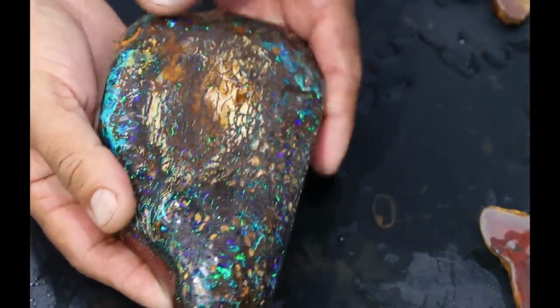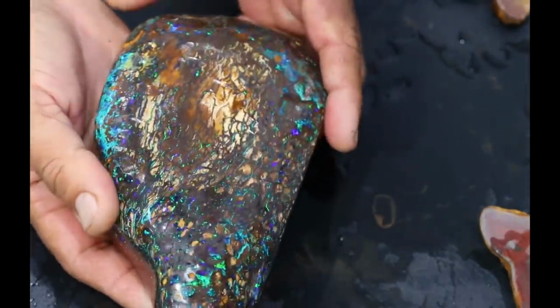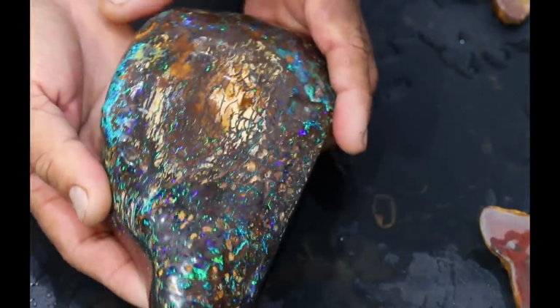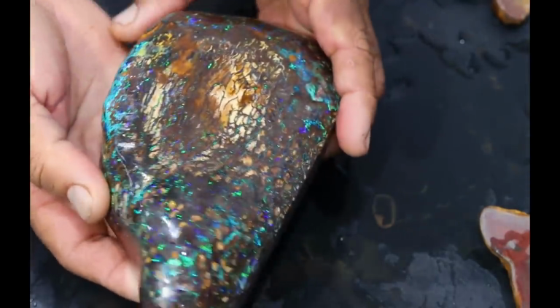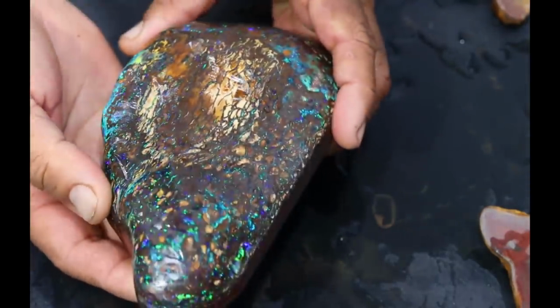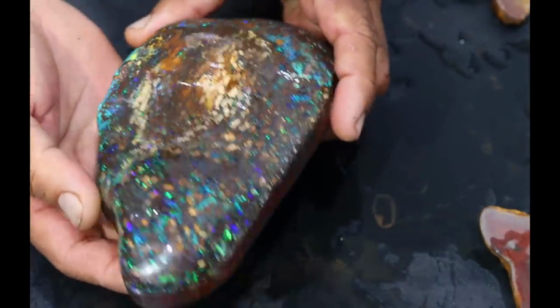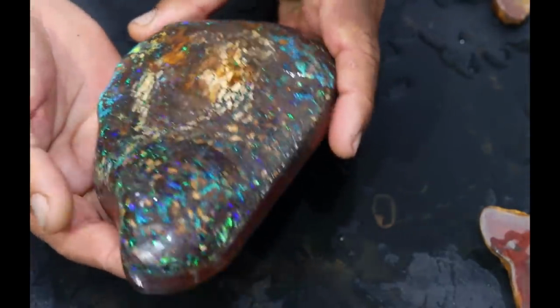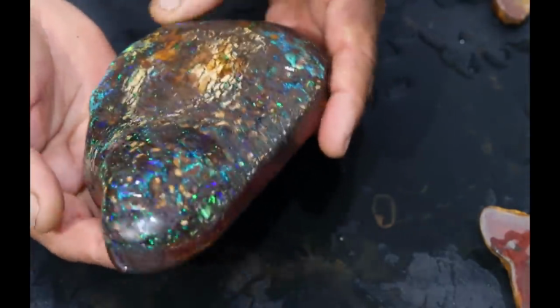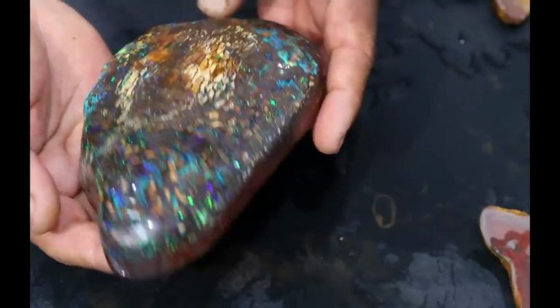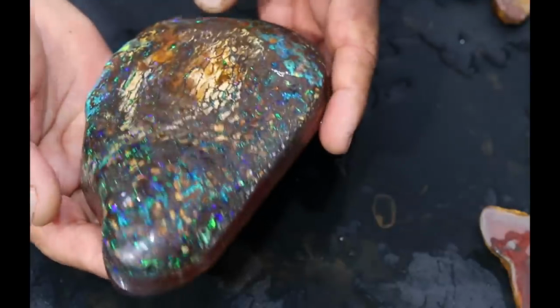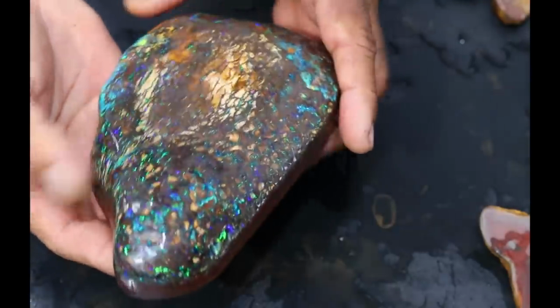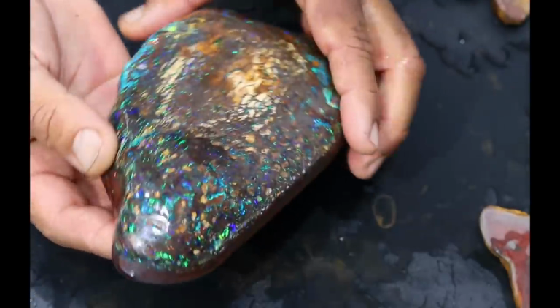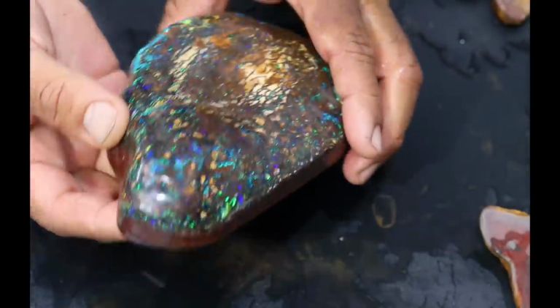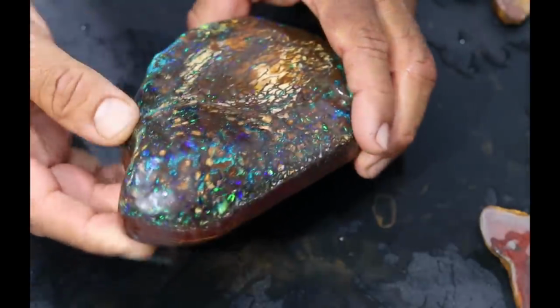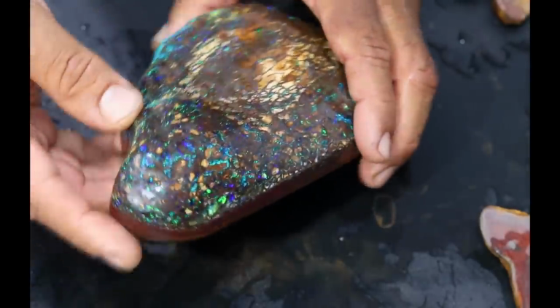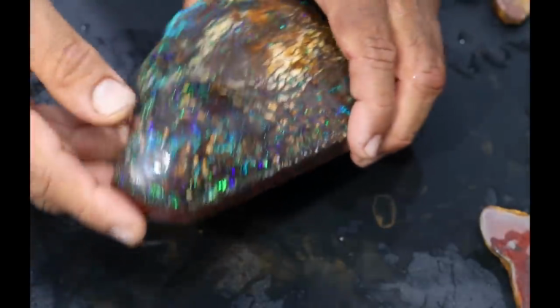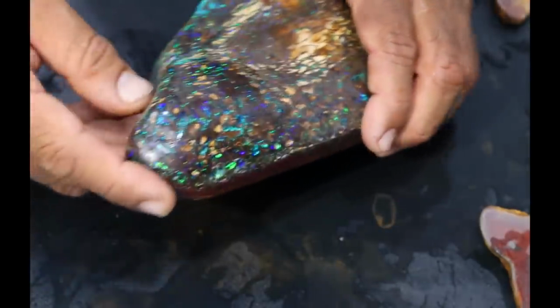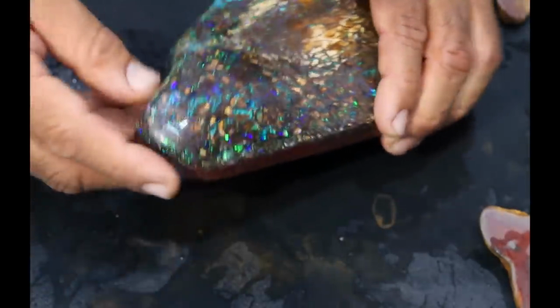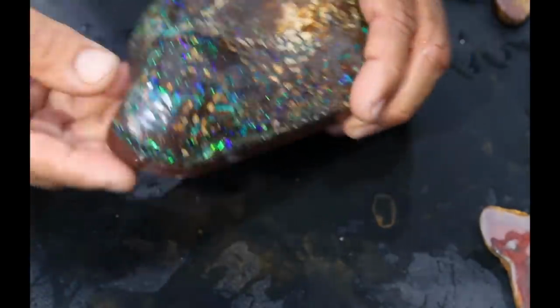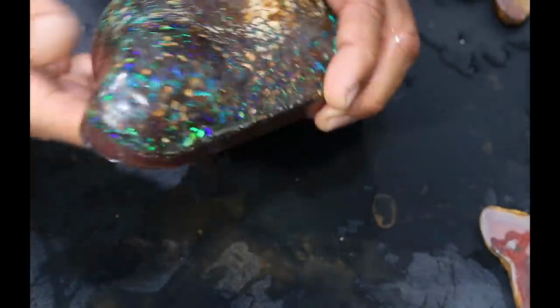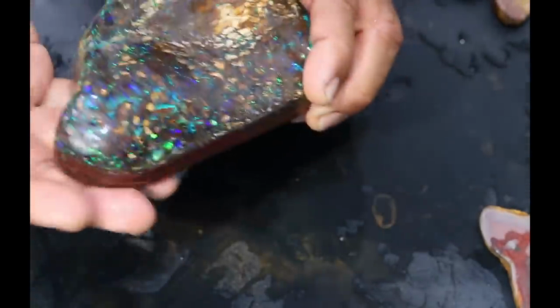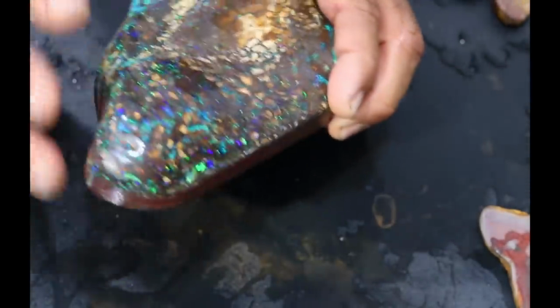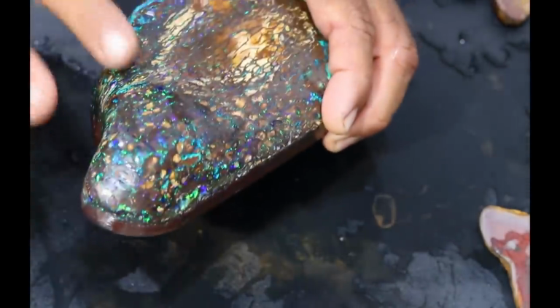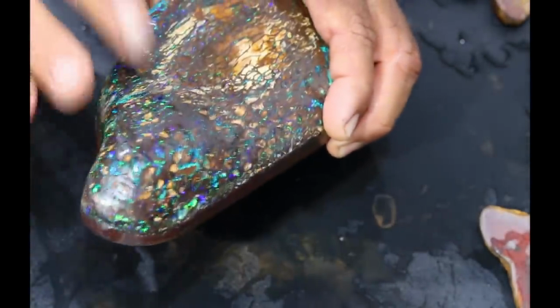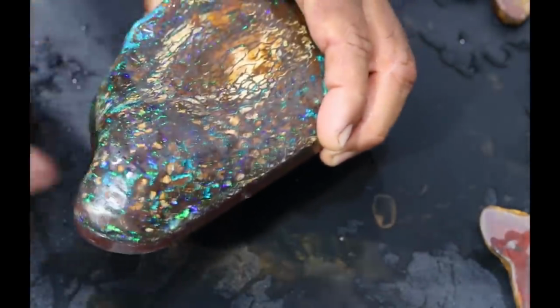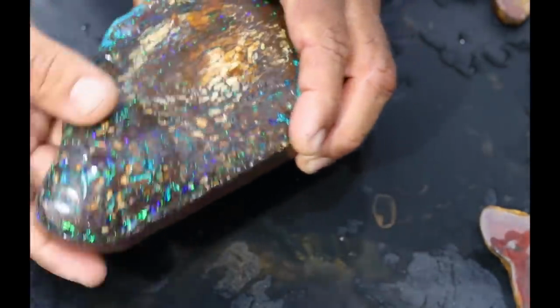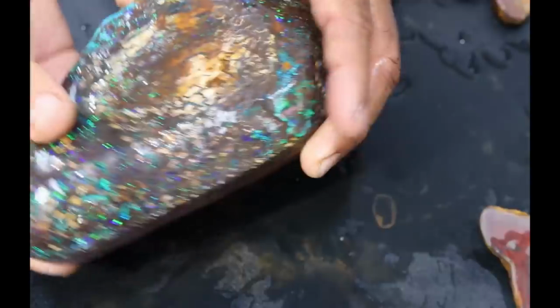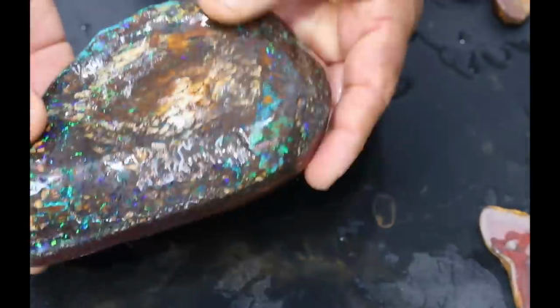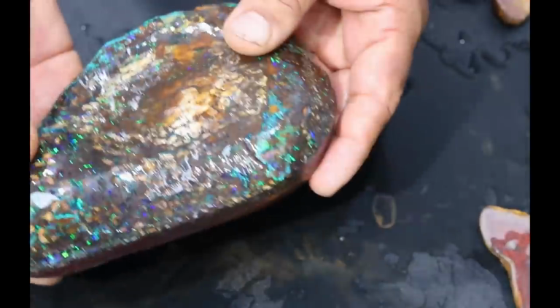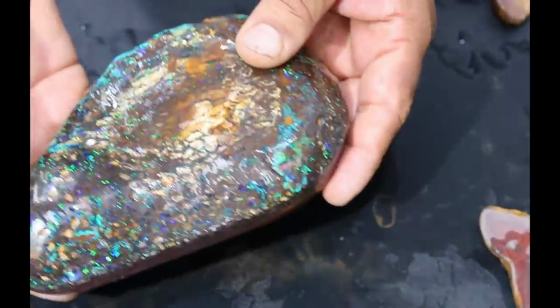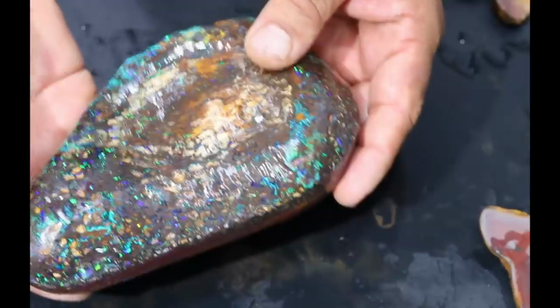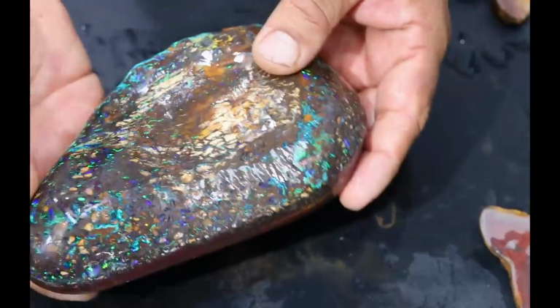Look at the size of it — brilliant! And that's what we call the whale tooth, which was on Opal Hunters also.